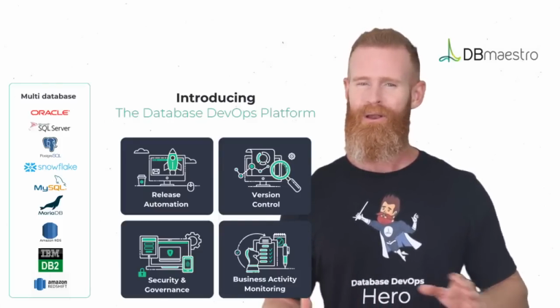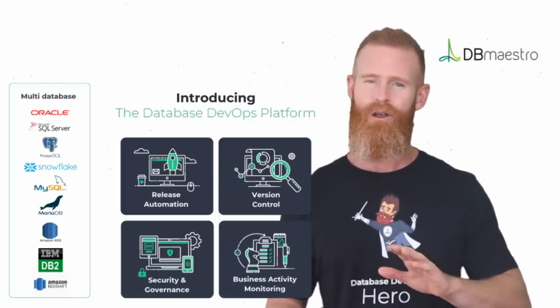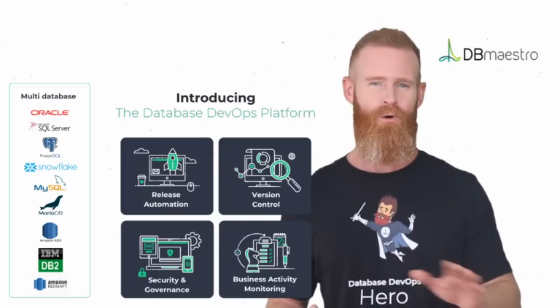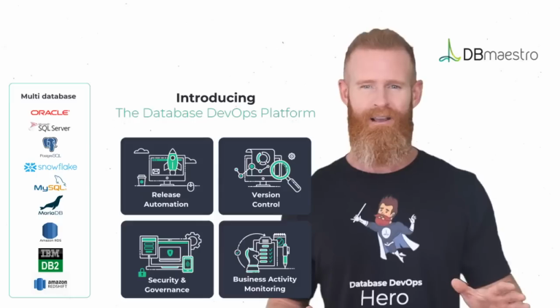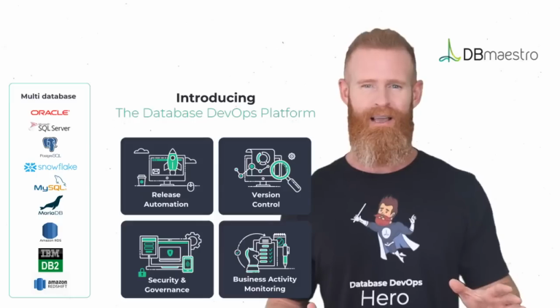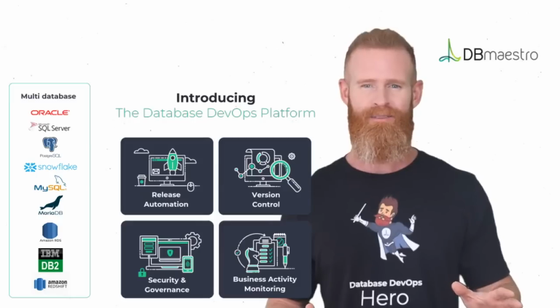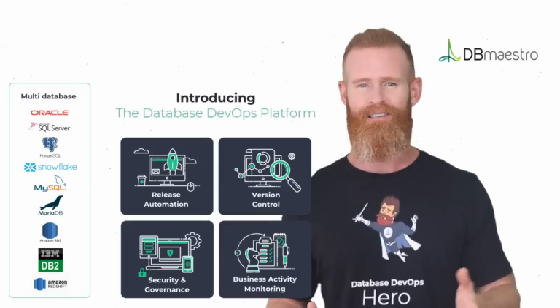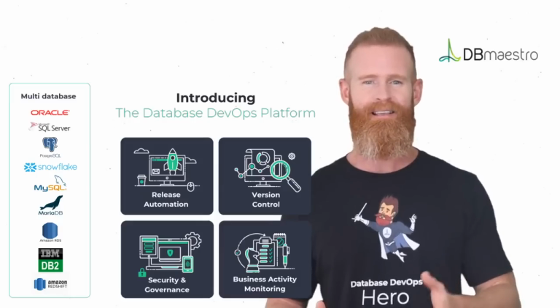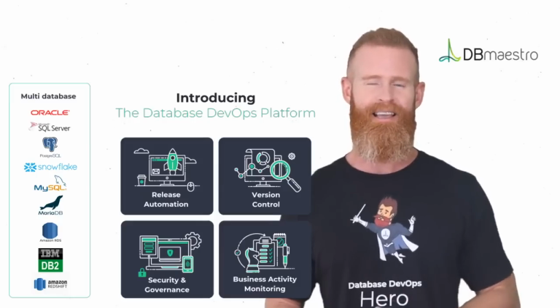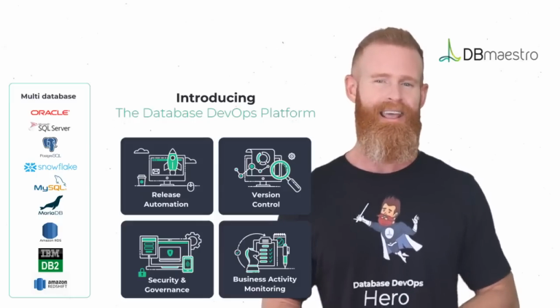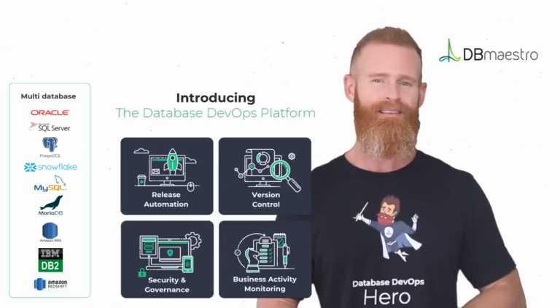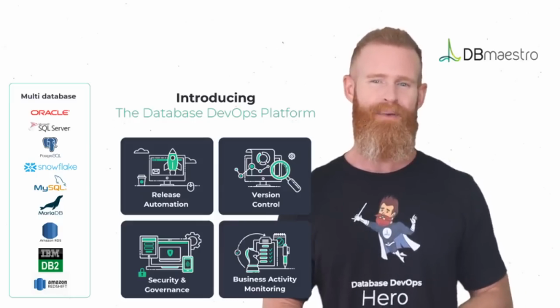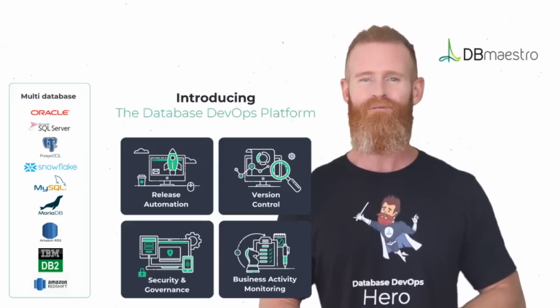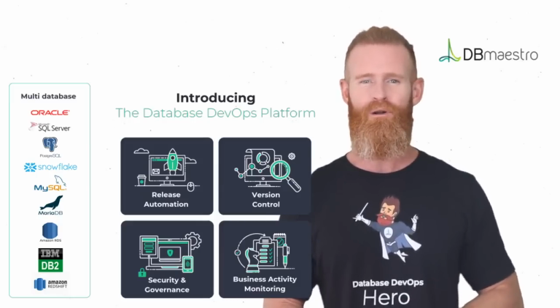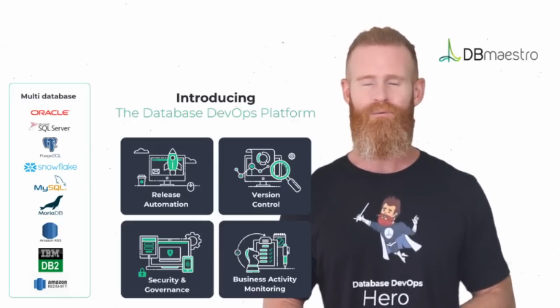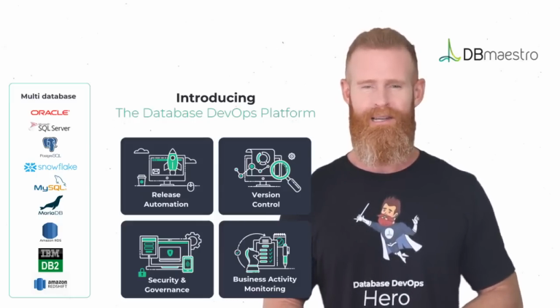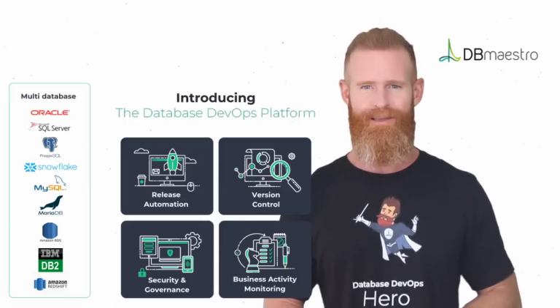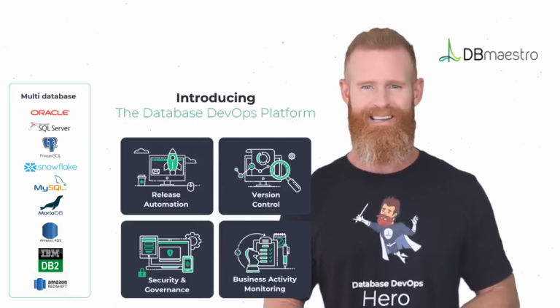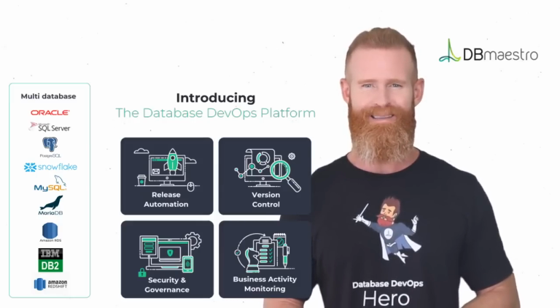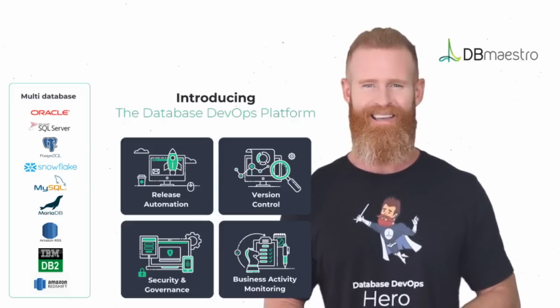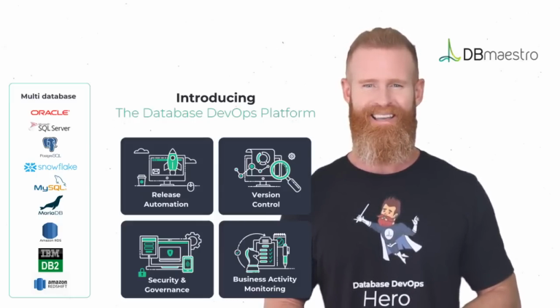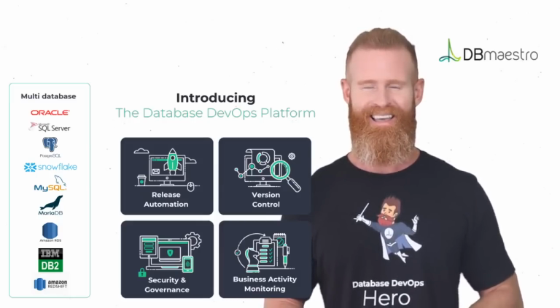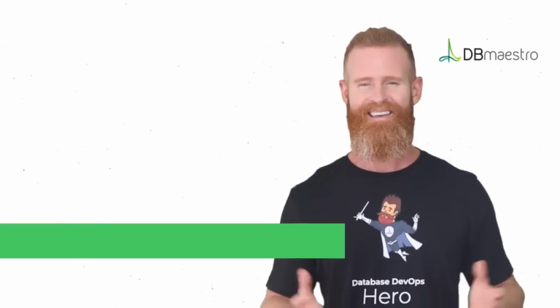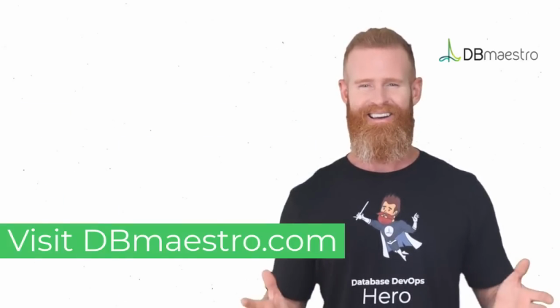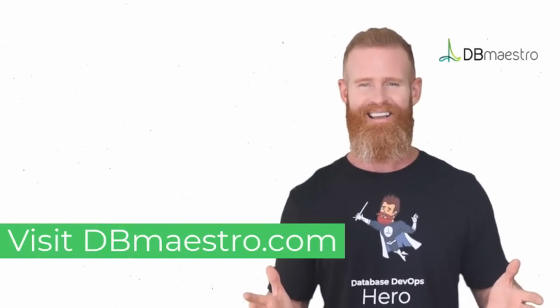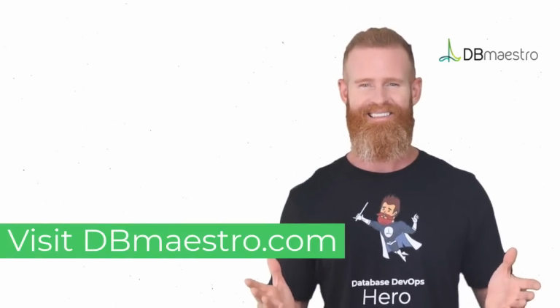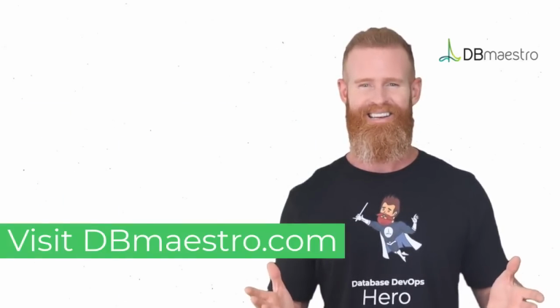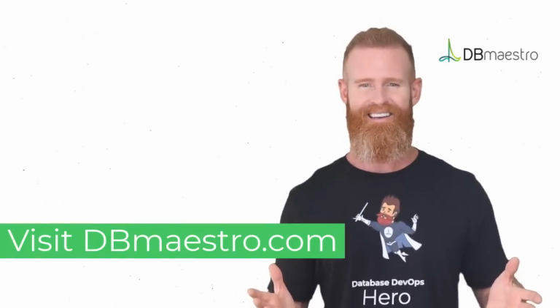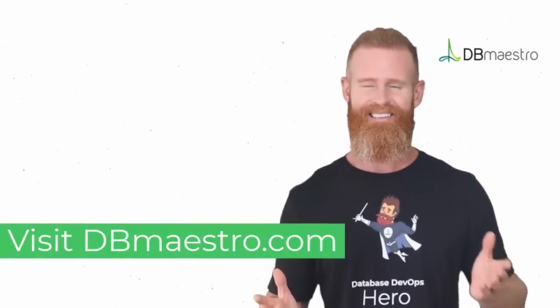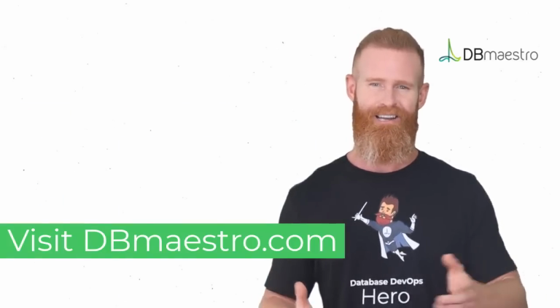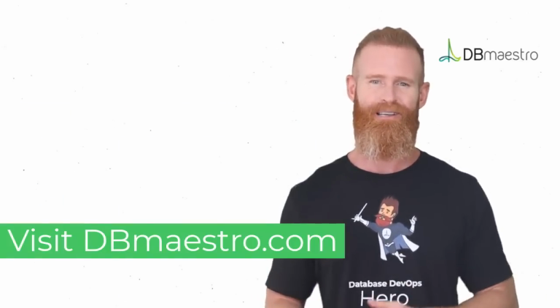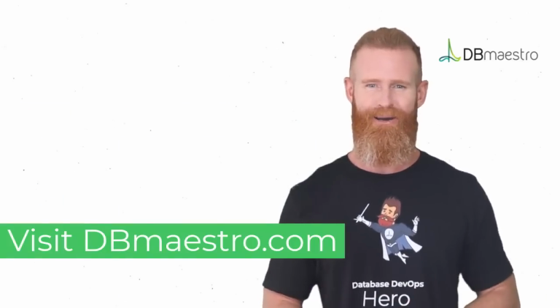And best of all, no more downtimes, delays, and endless back and forth with the DBA team. Contact us today to schedule a demo.